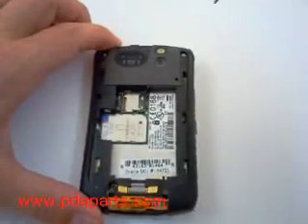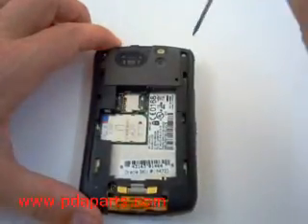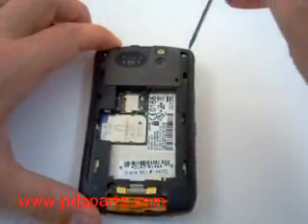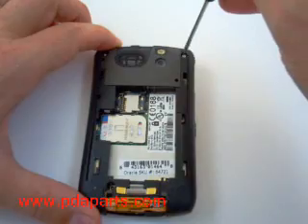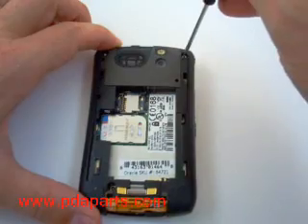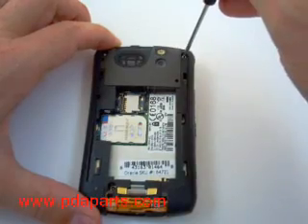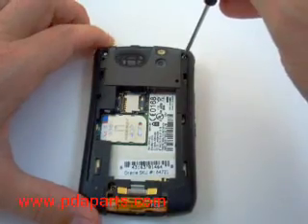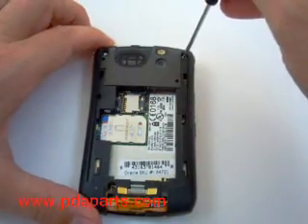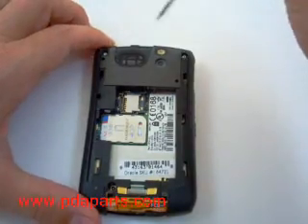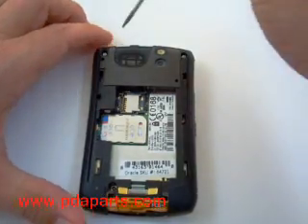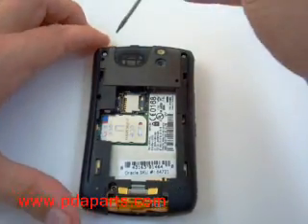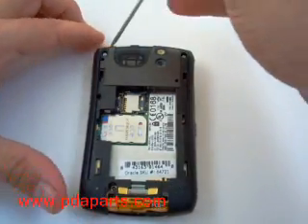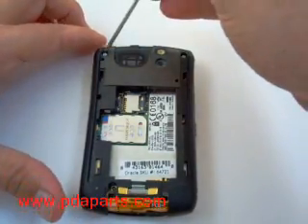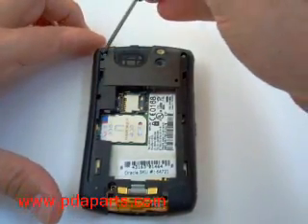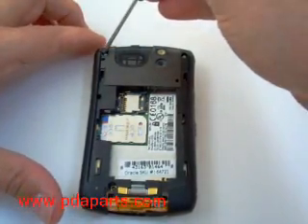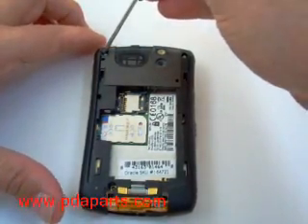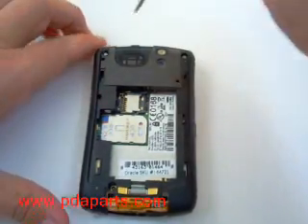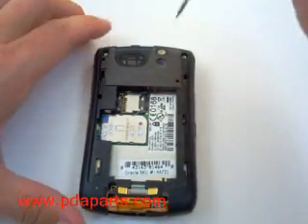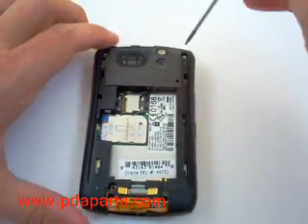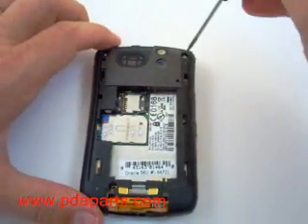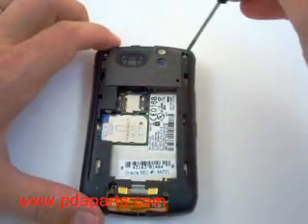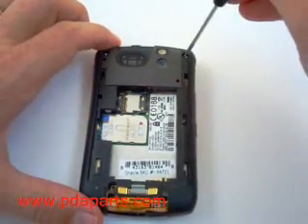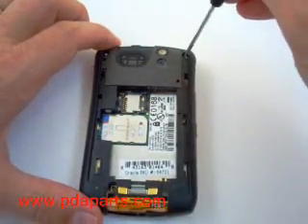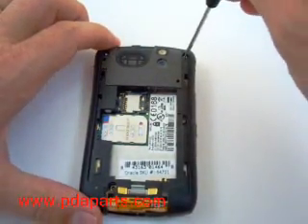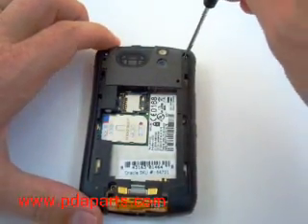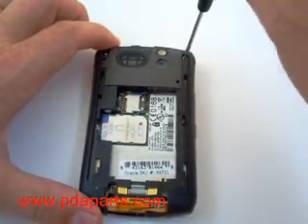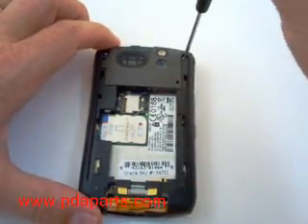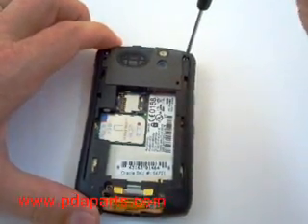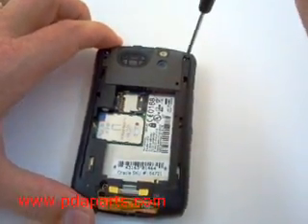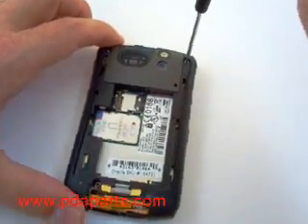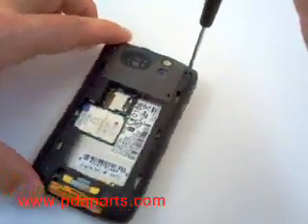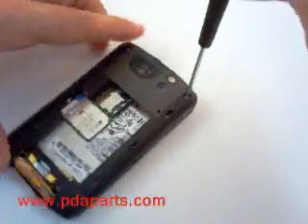Turn the unit over. Using a Torx driver, remove the two small Torx screws.